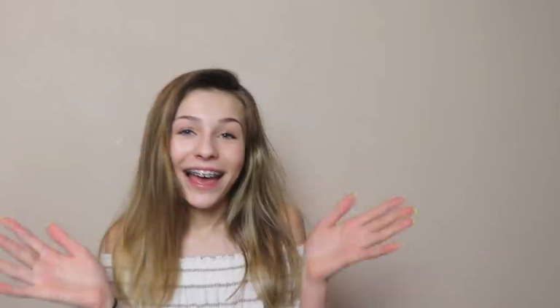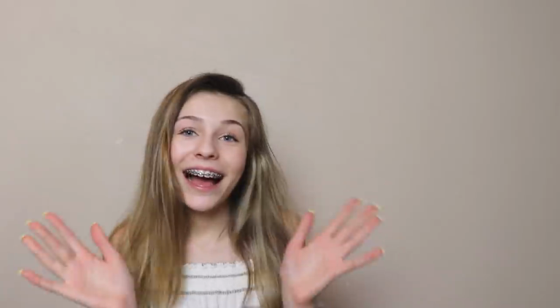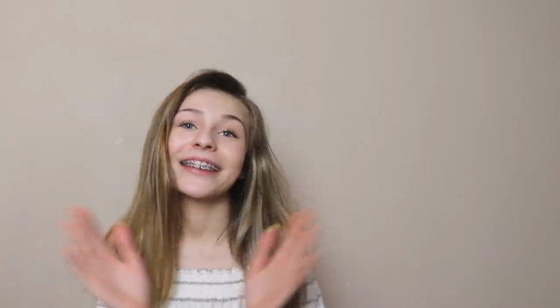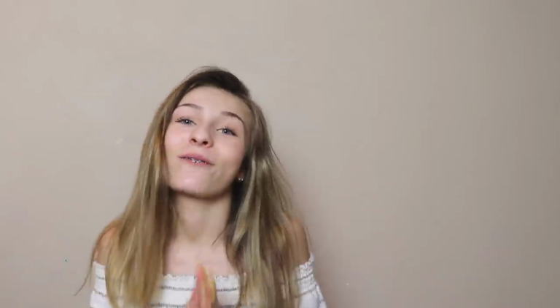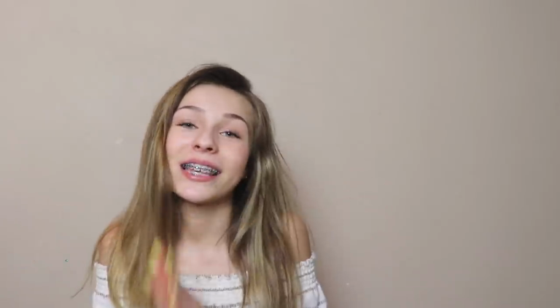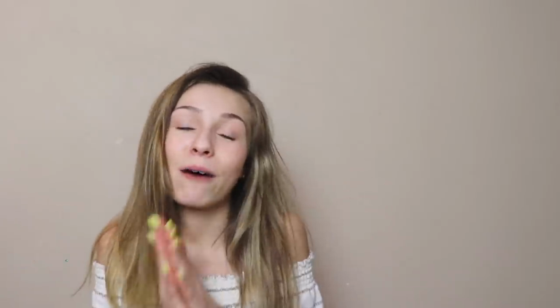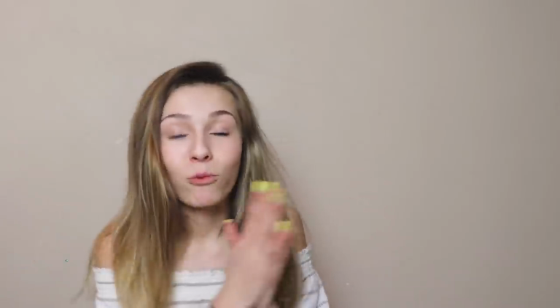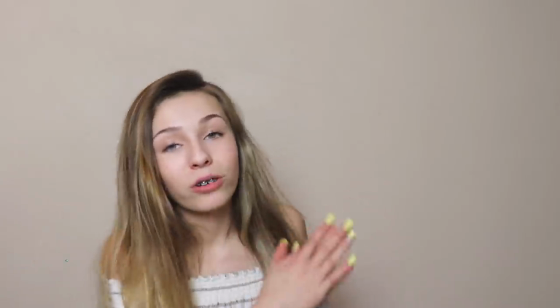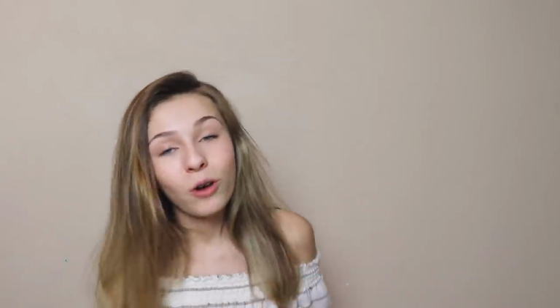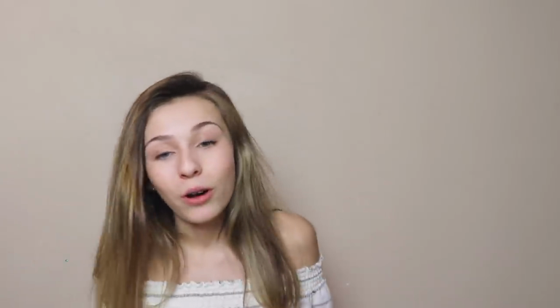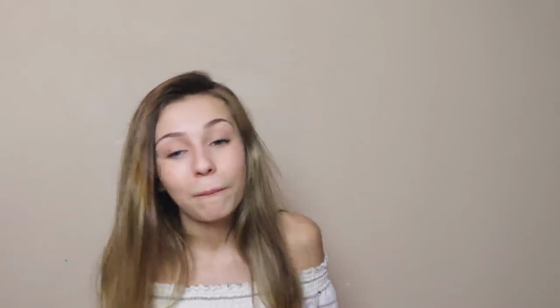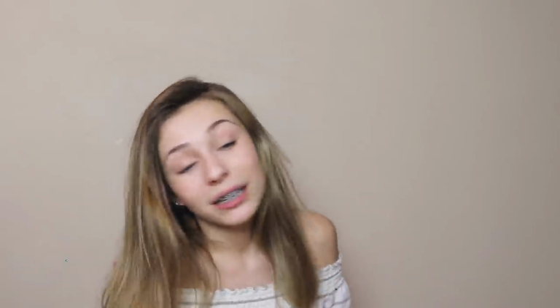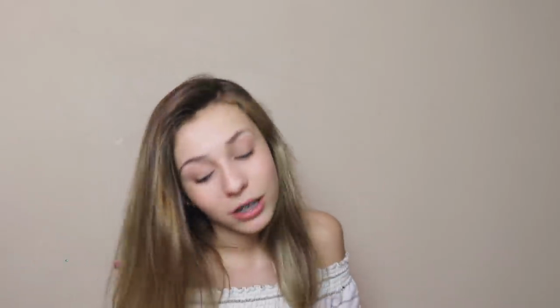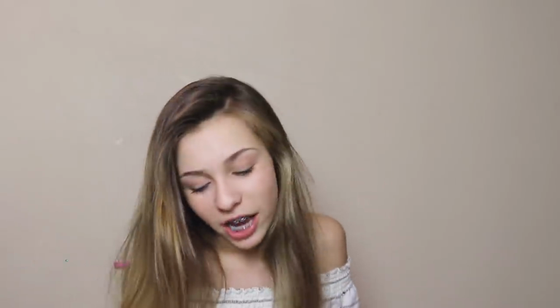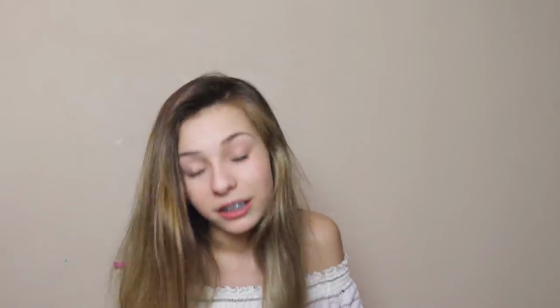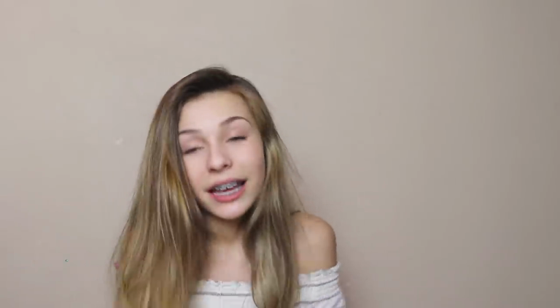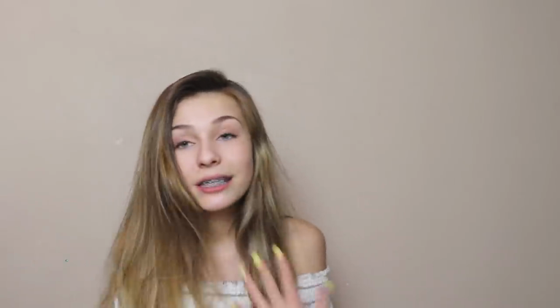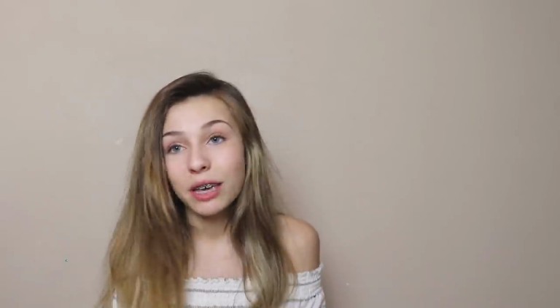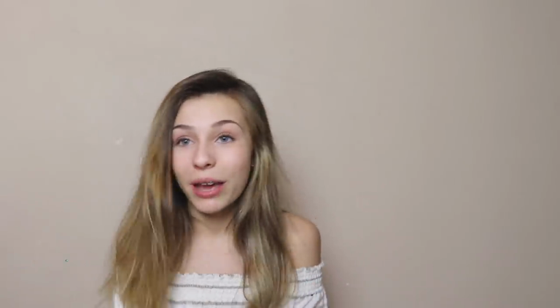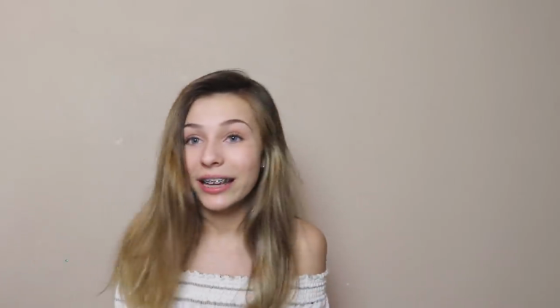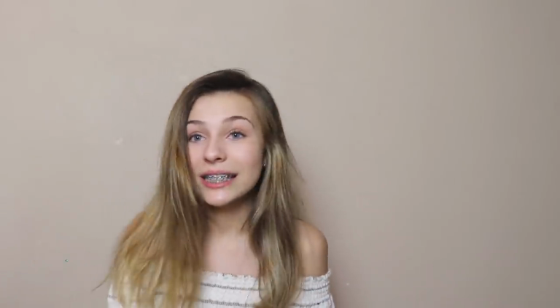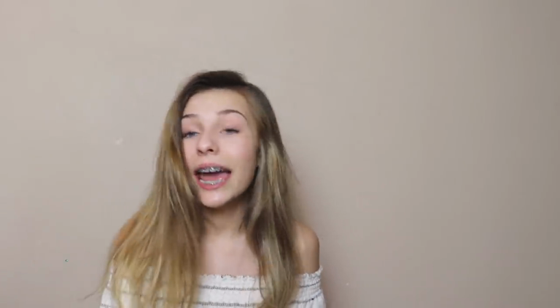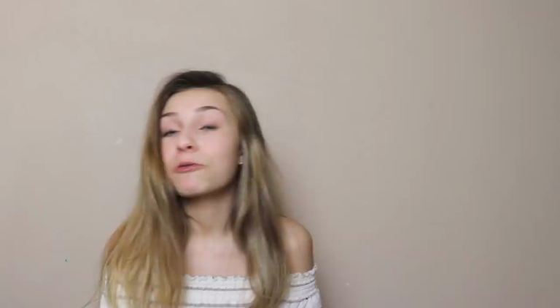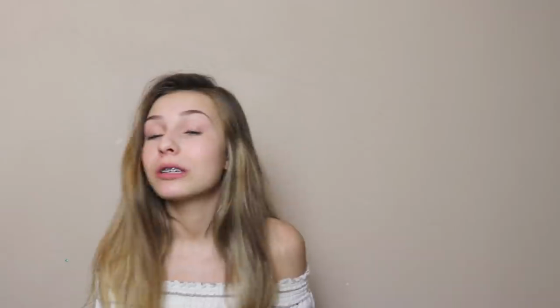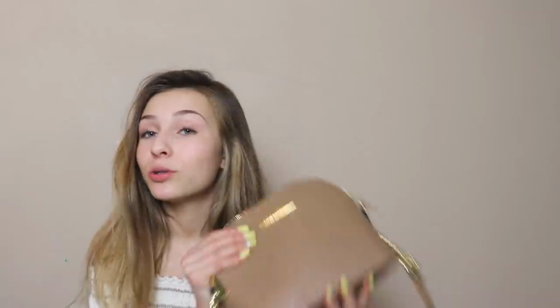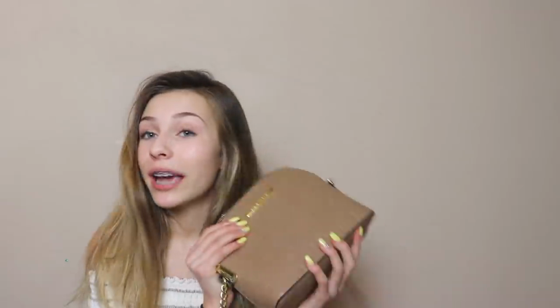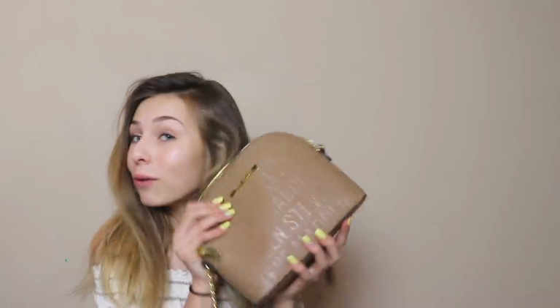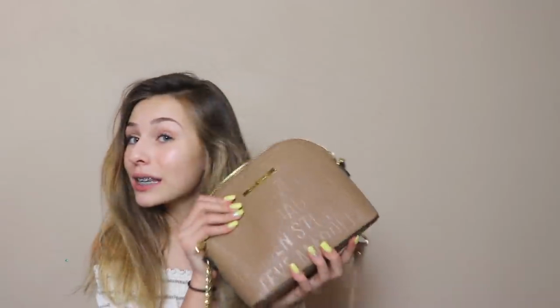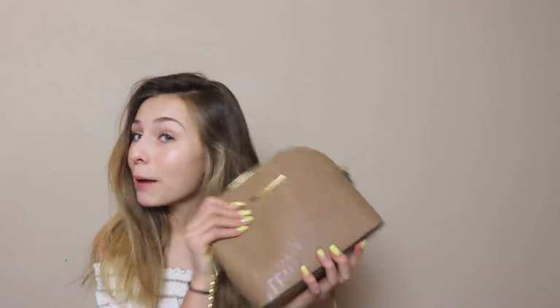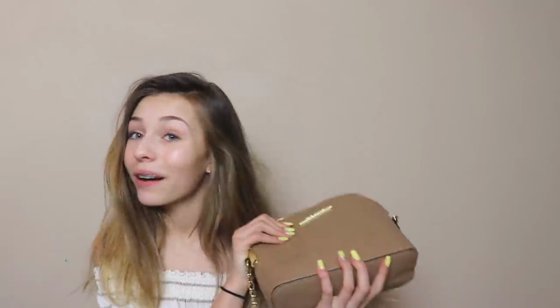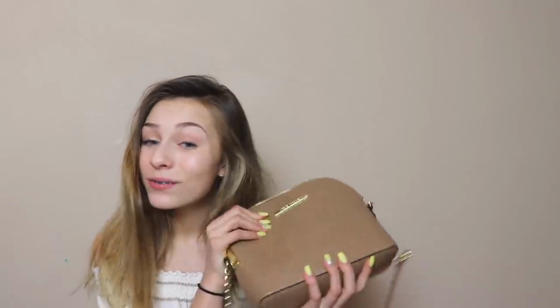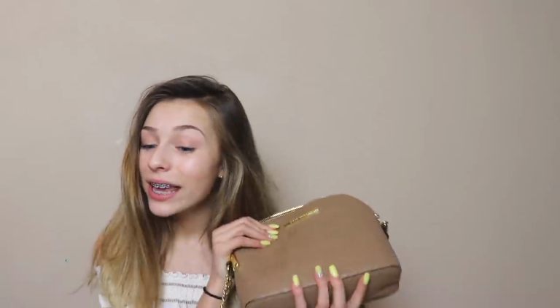Hey guys, what is up? Welcome or welcome back to my channel. It is me, Bailey, and today I'm going to be doing a what's in my purse video.